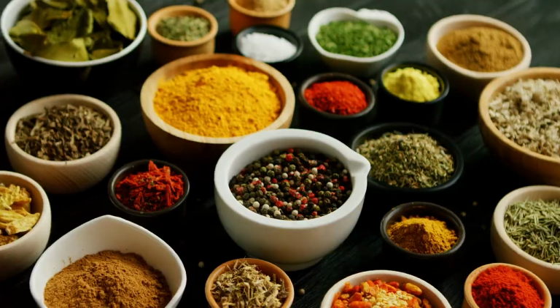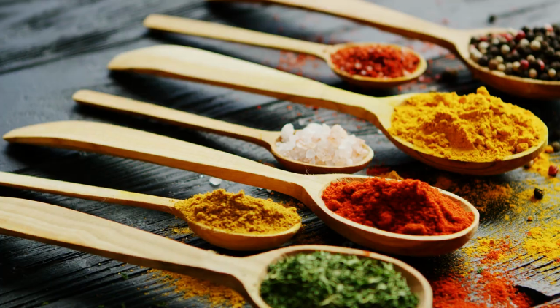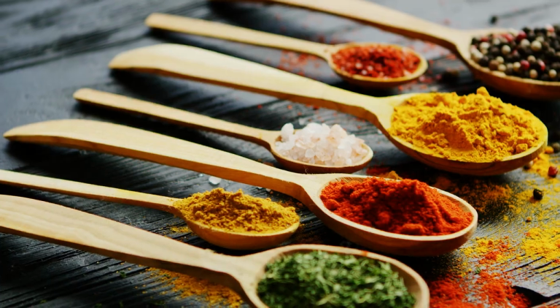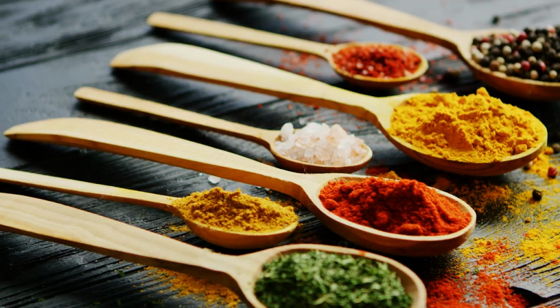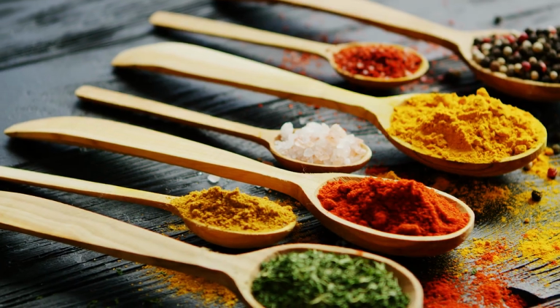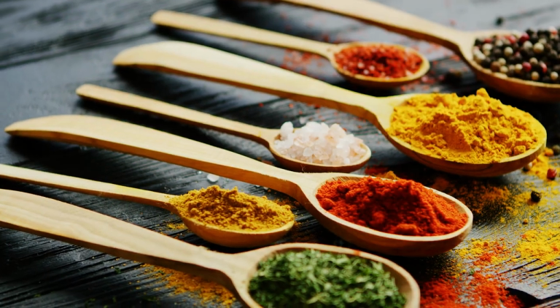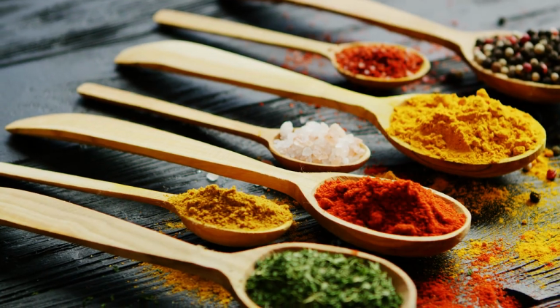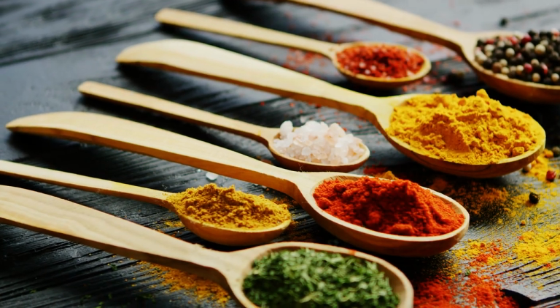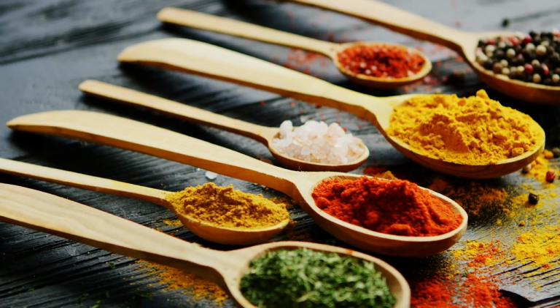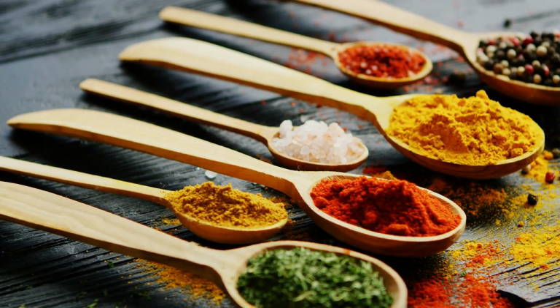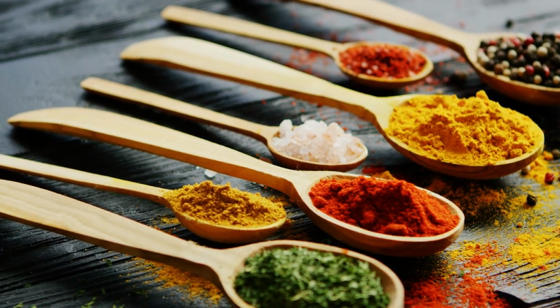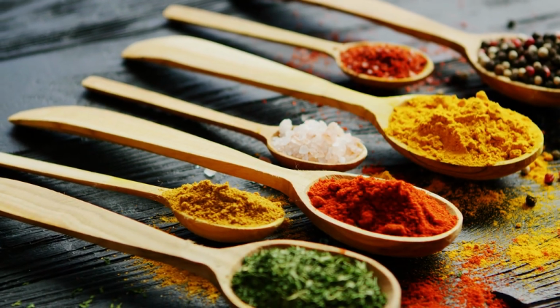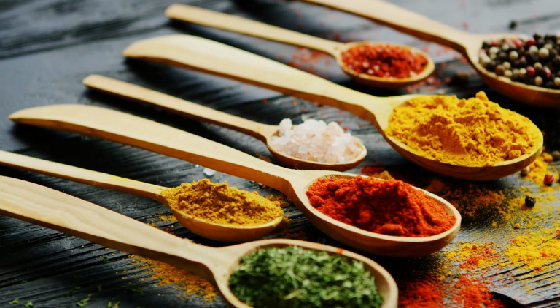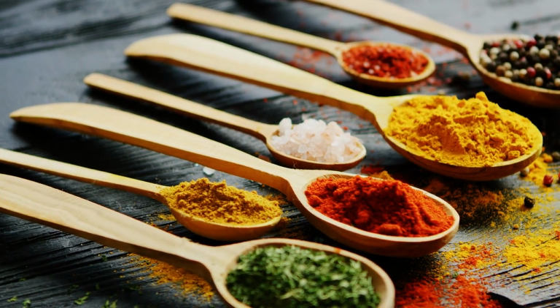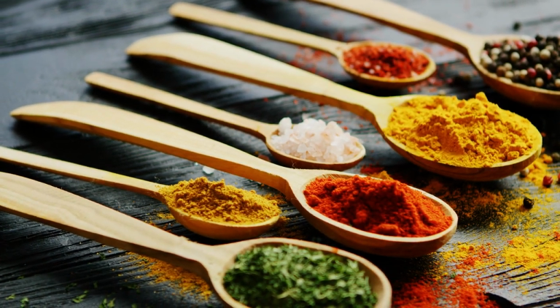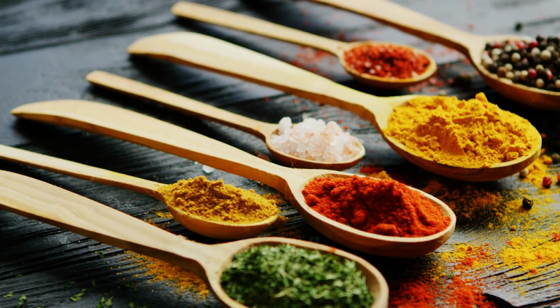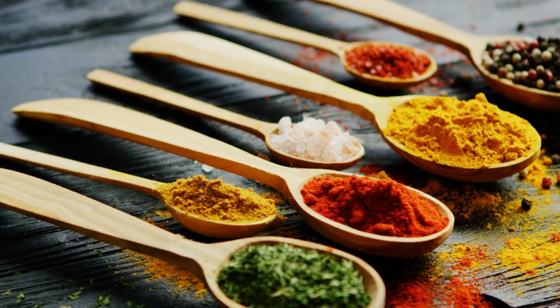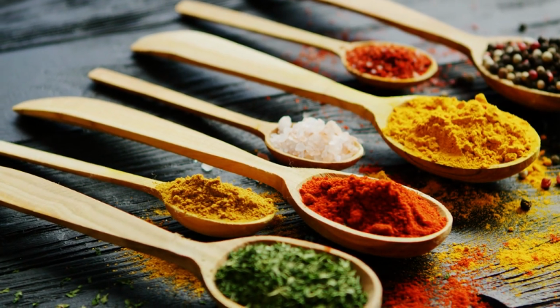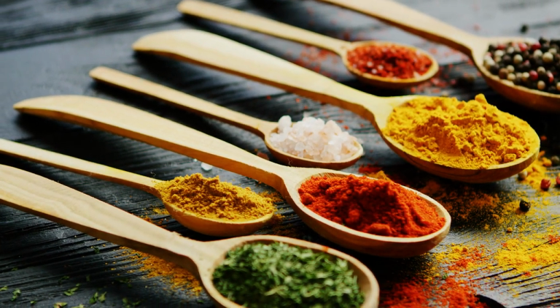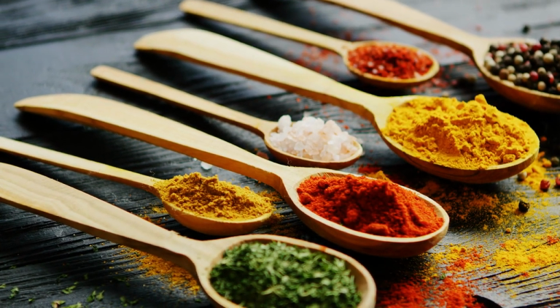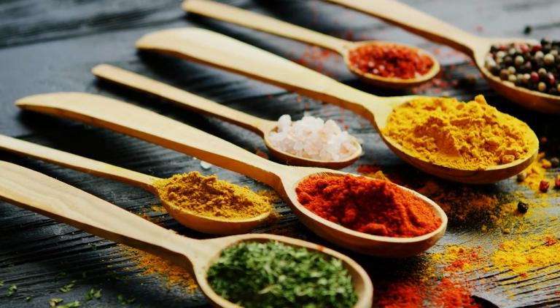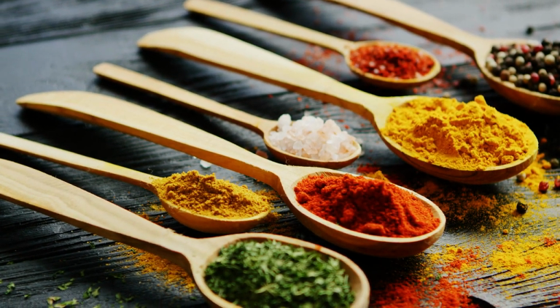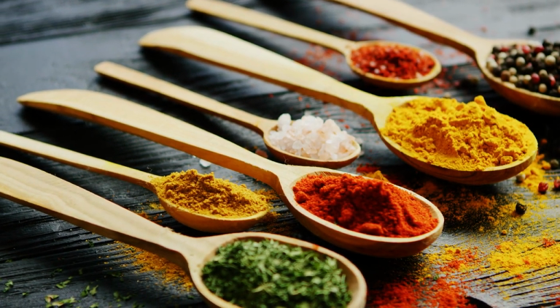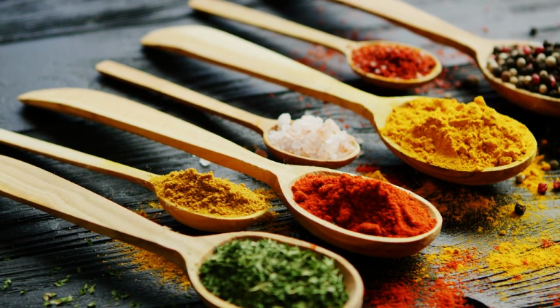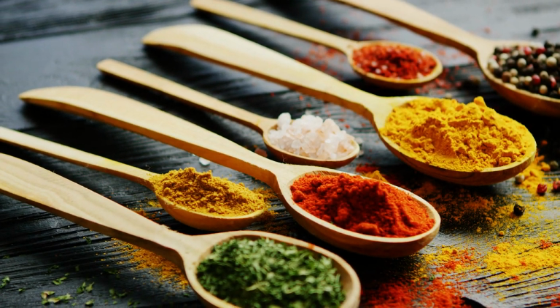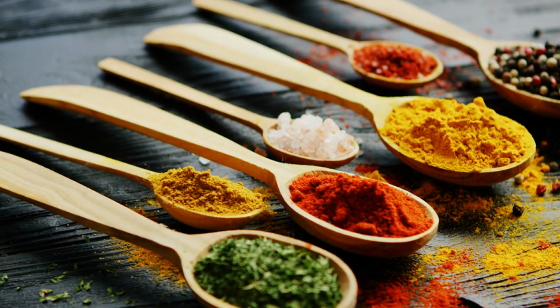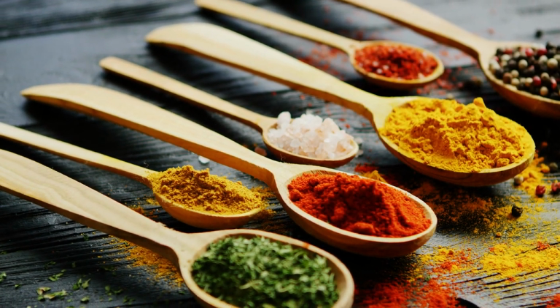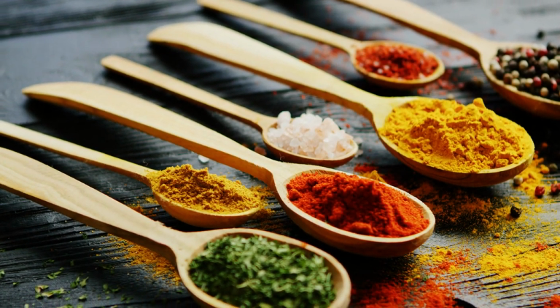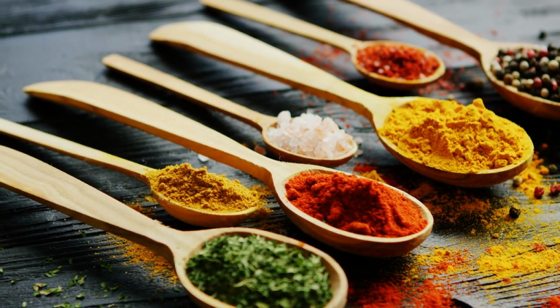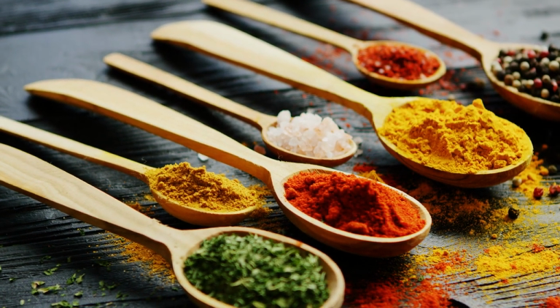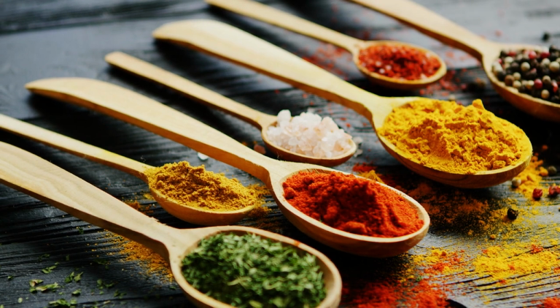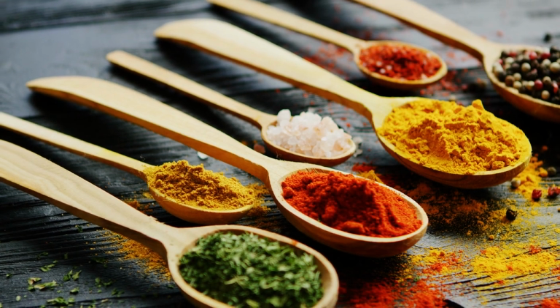In this video, we will explore the worst spices for diabetes, backed by scientific studies.